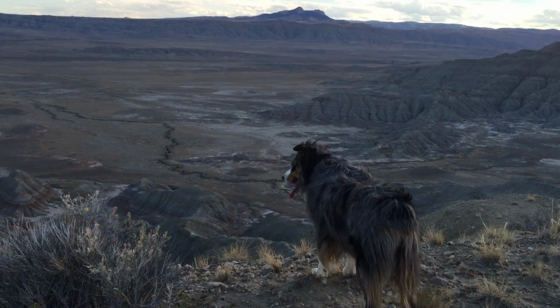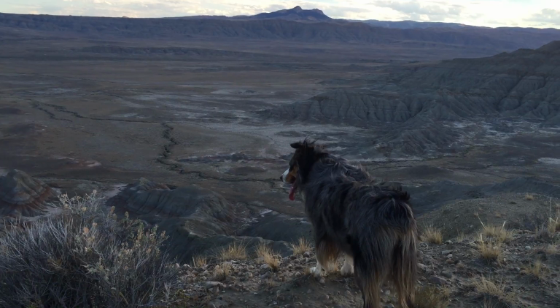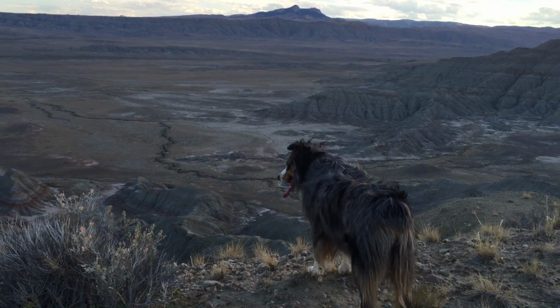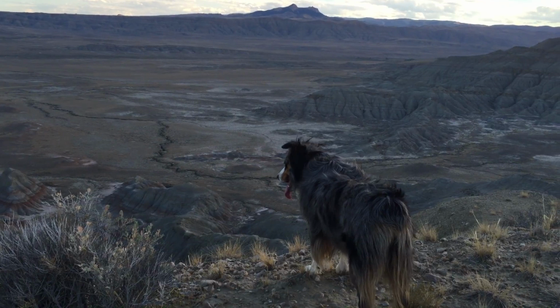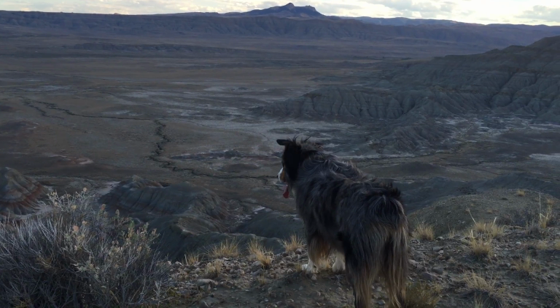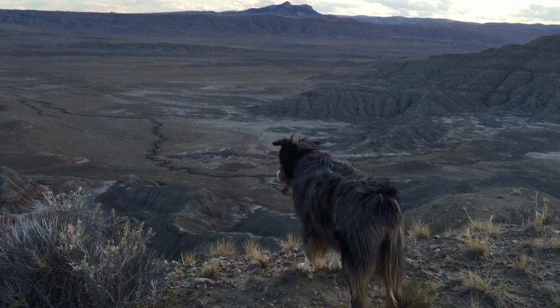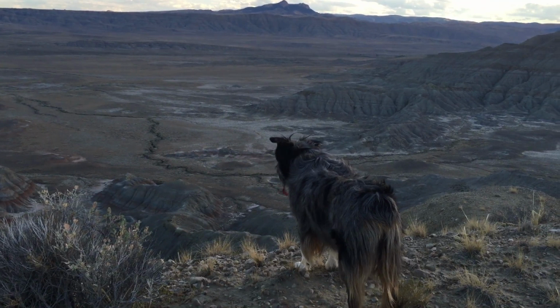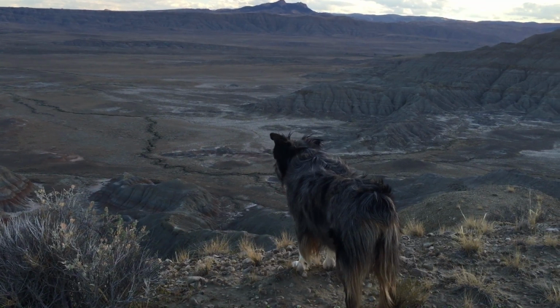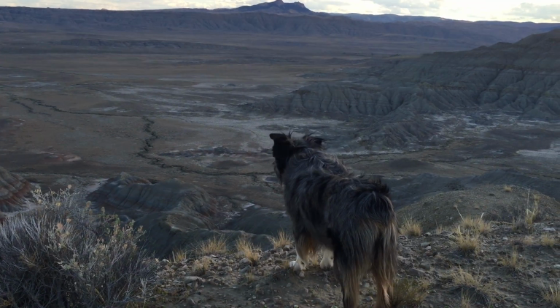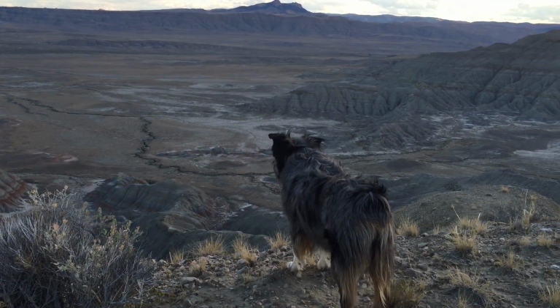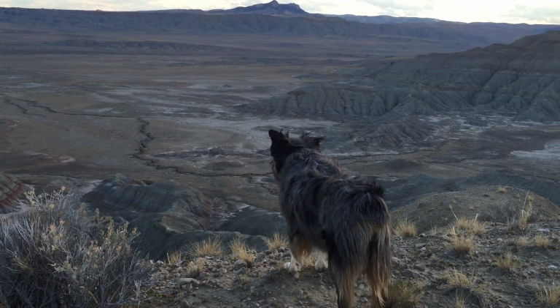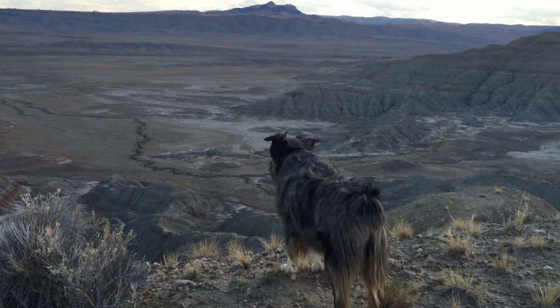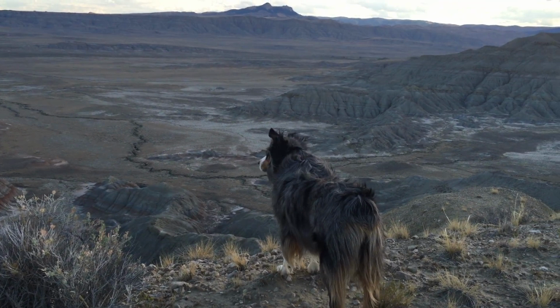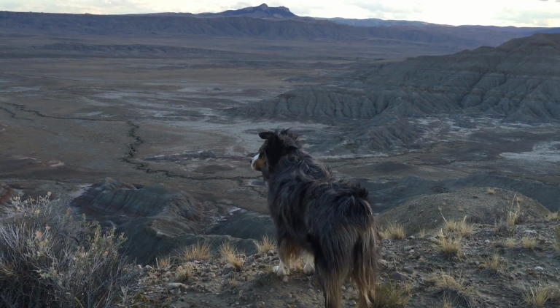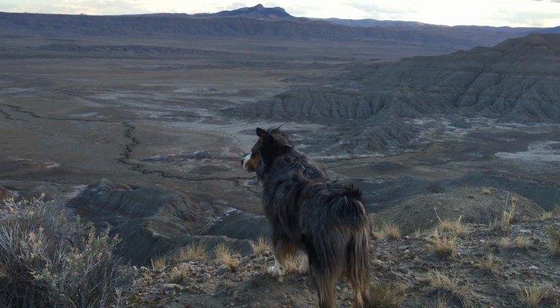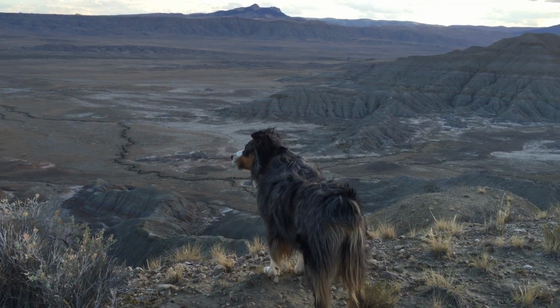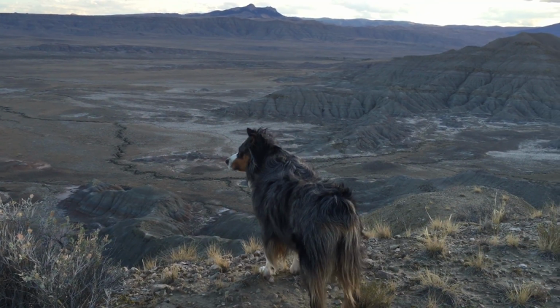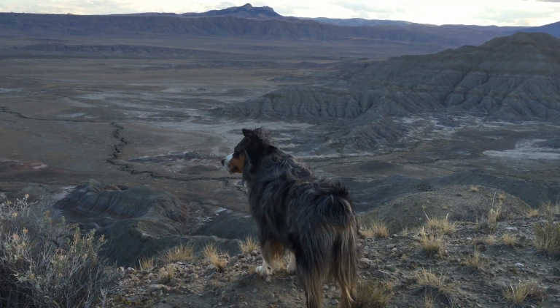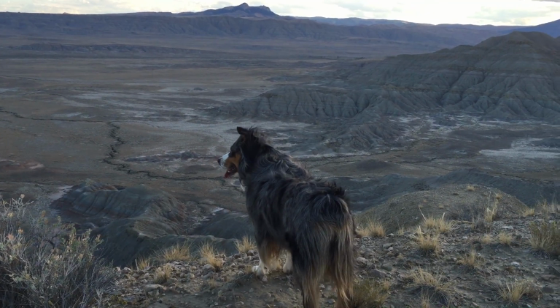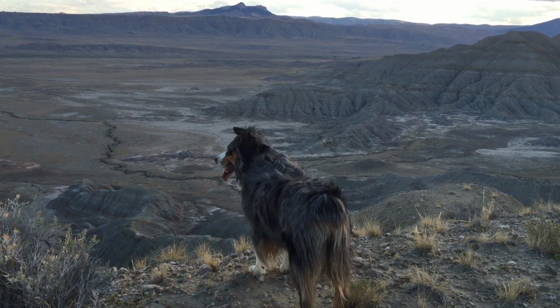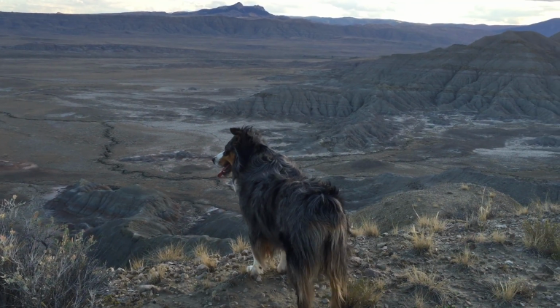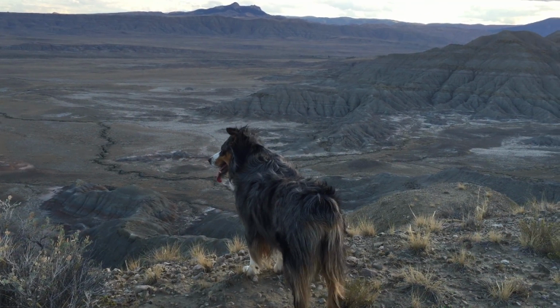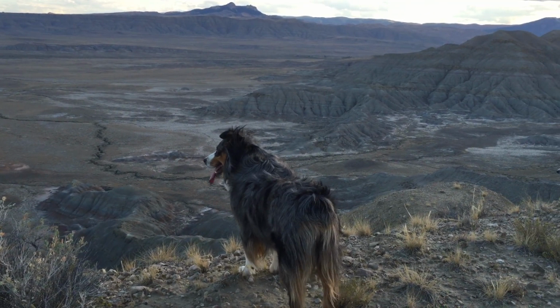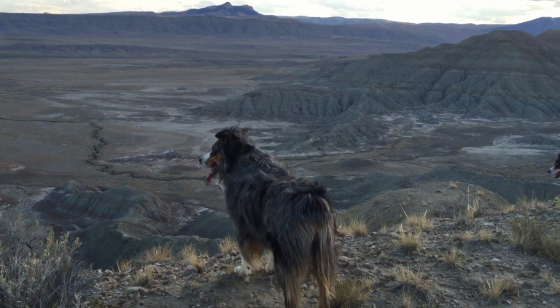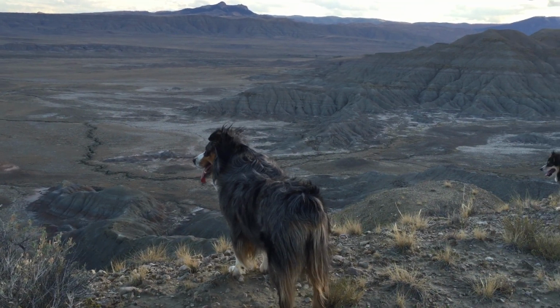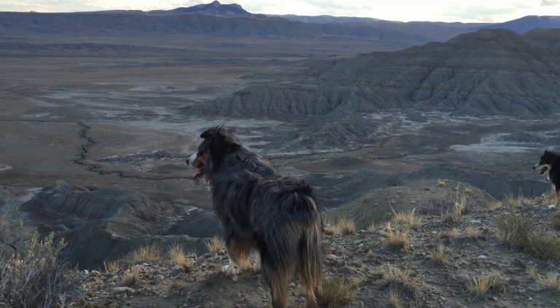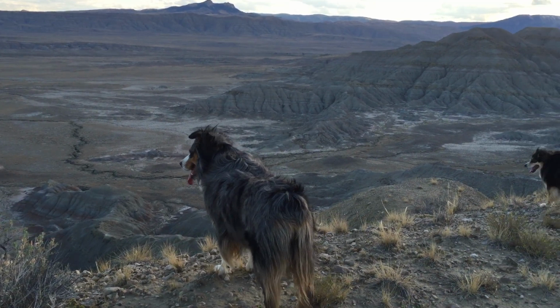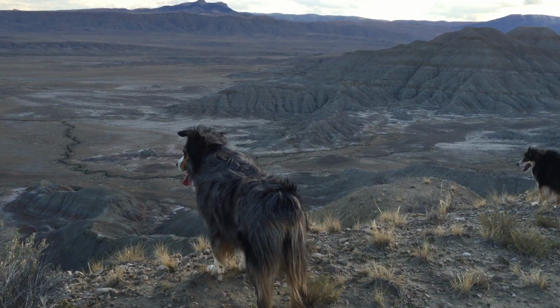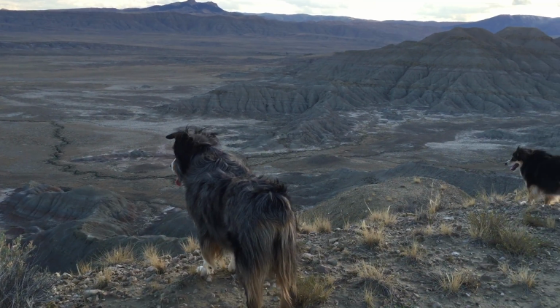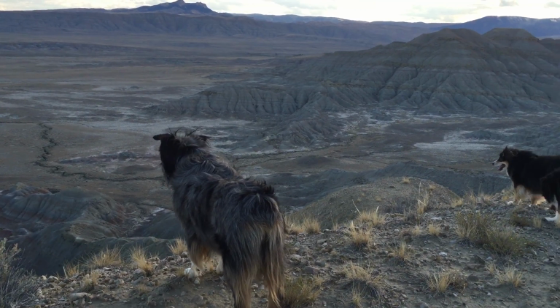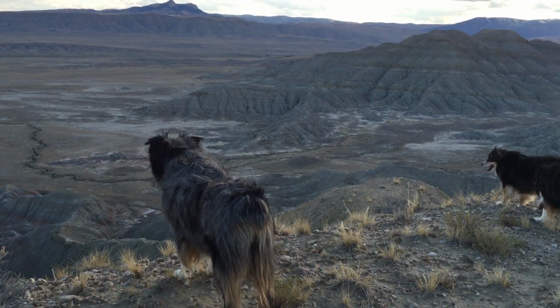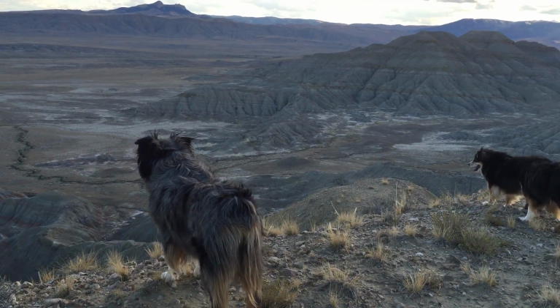The dogs and I hiked to the top of a butte up by Little Sand Coulee. There's Heart Mountain in the distance.